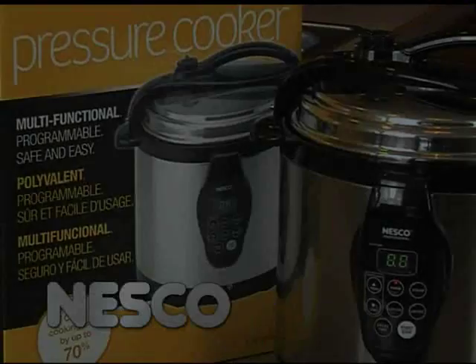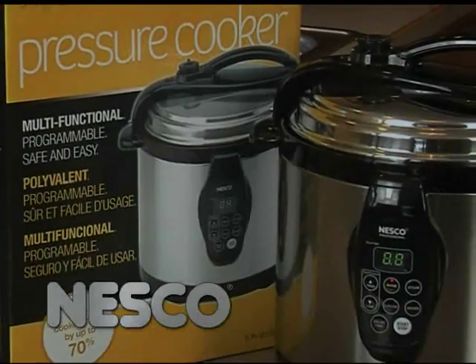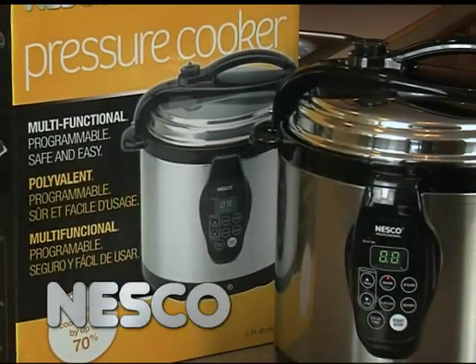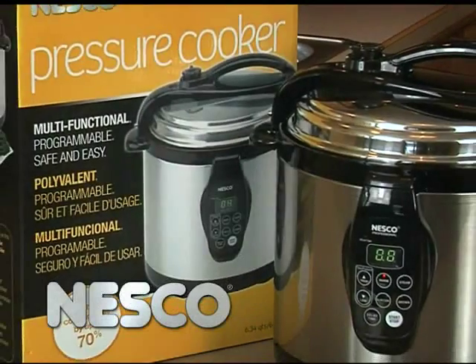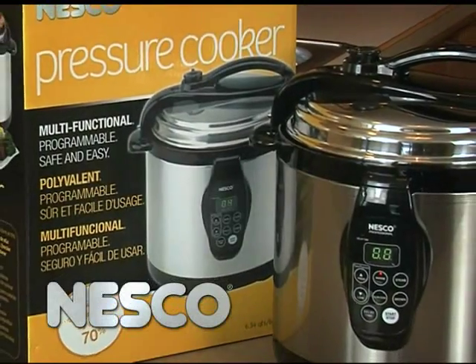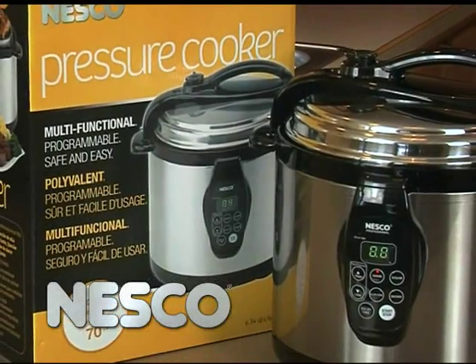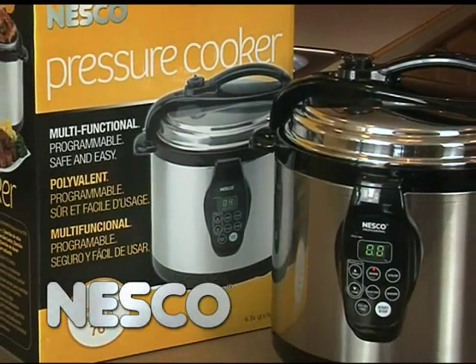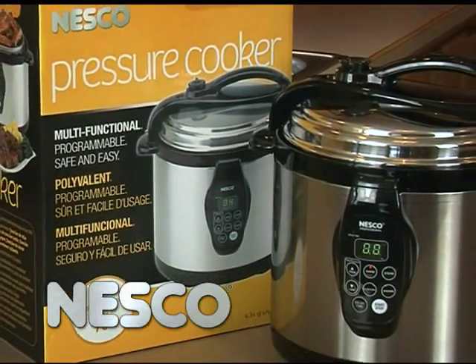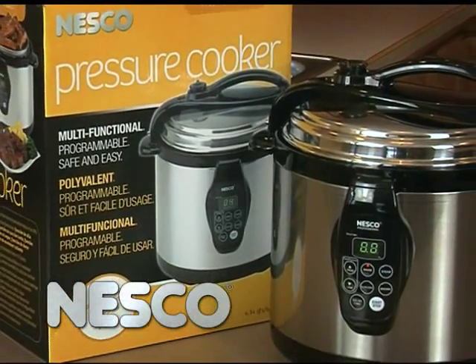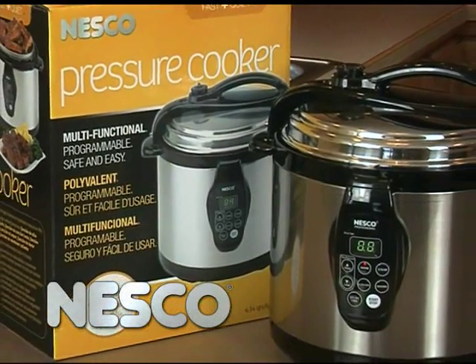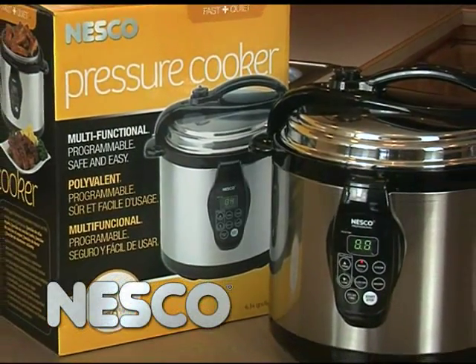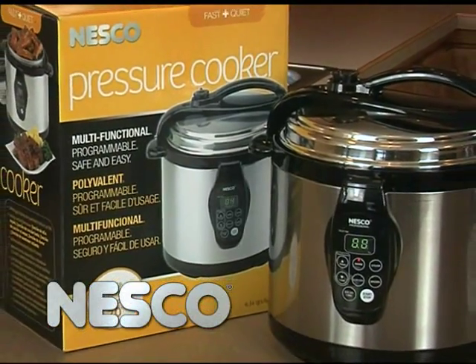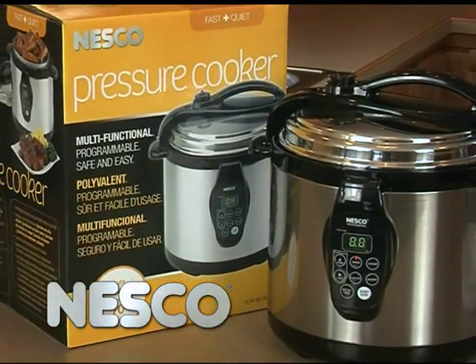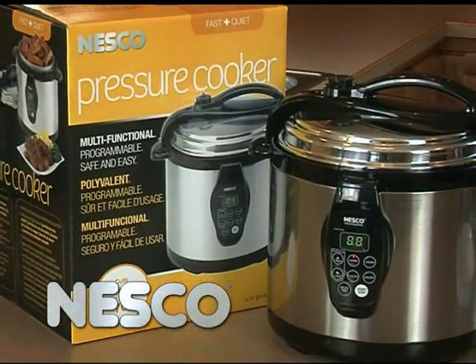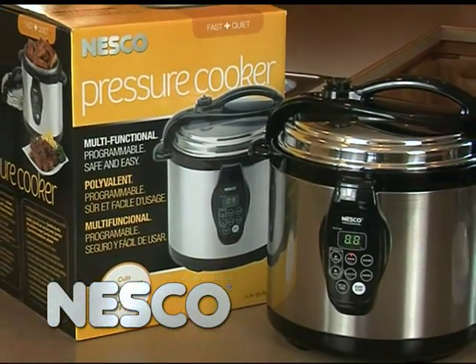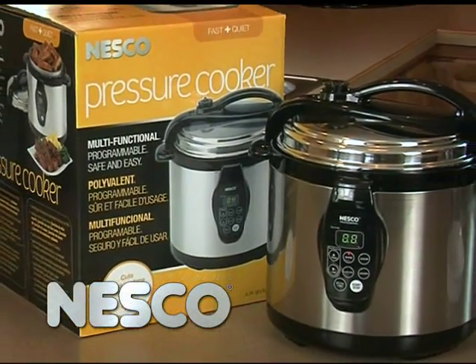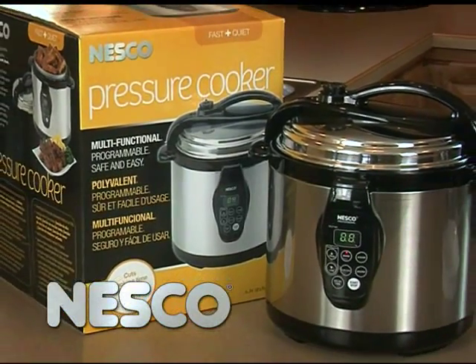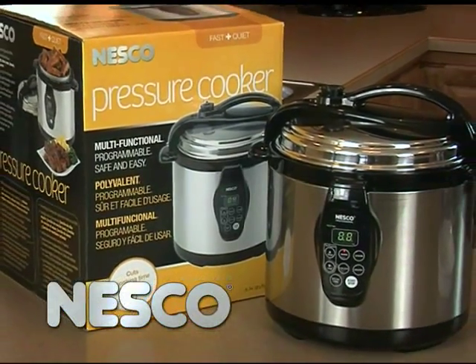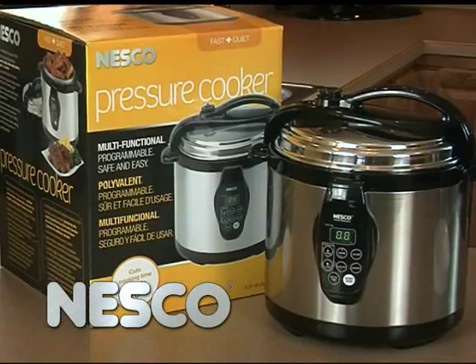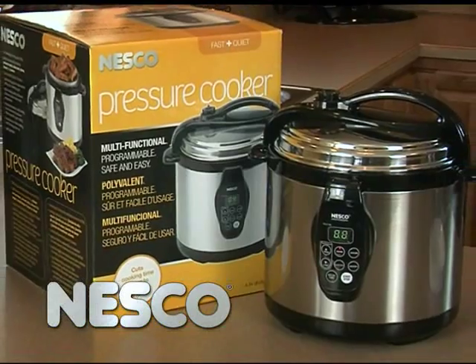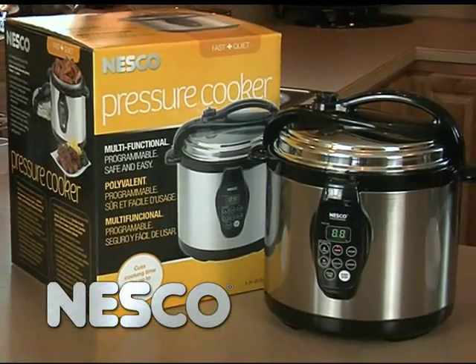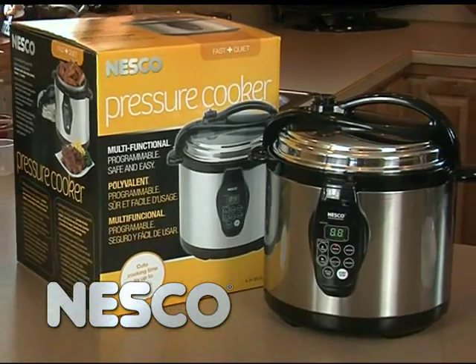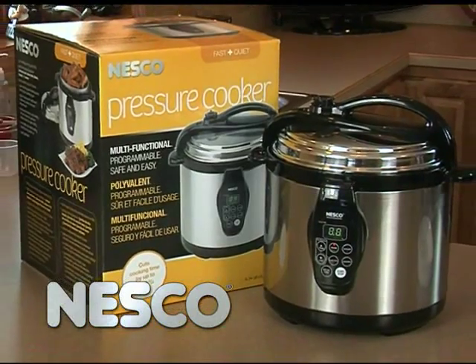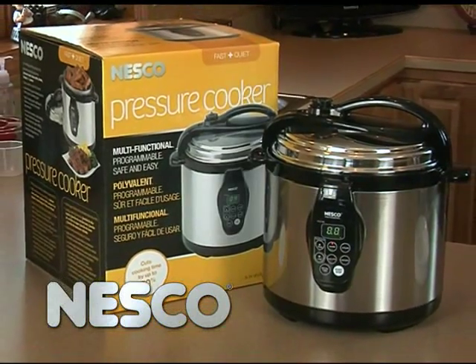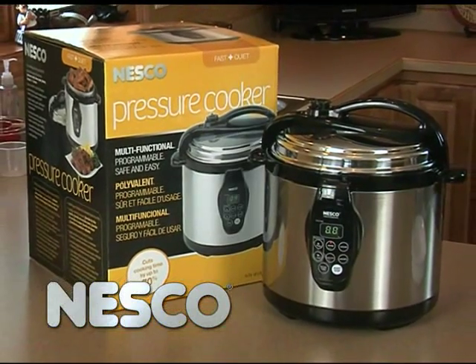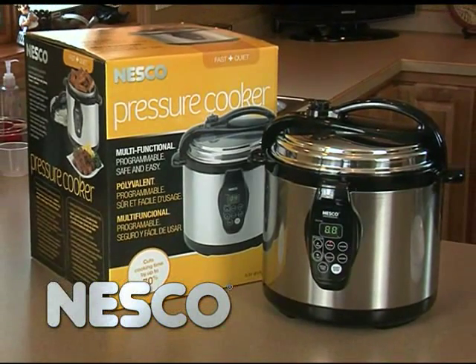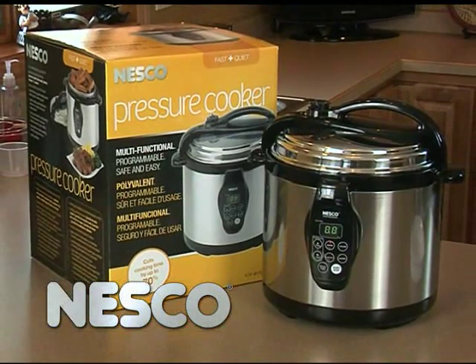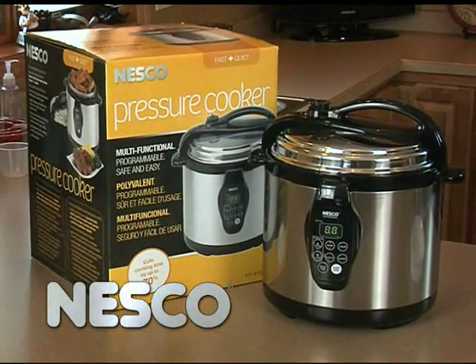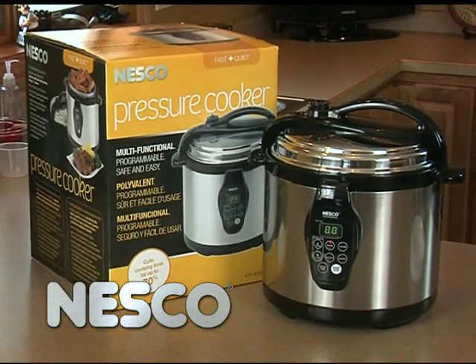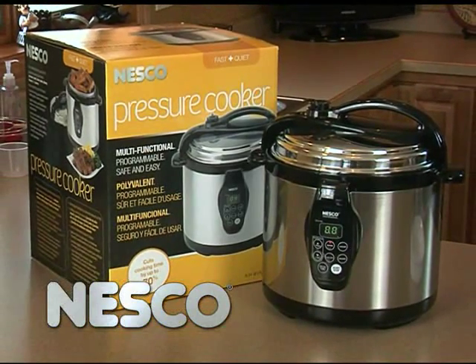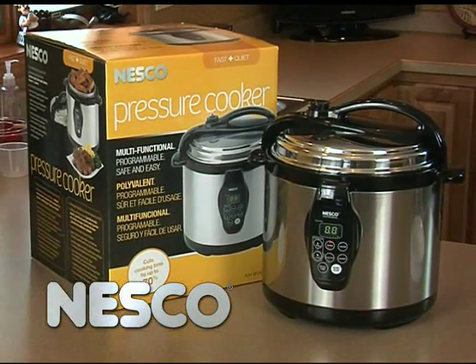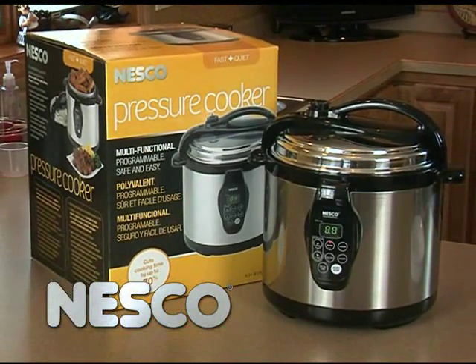Cook faster and retain more nutrients with the Nesco Digital Pressure Cooker. It cuts cooking time by up to 70%.